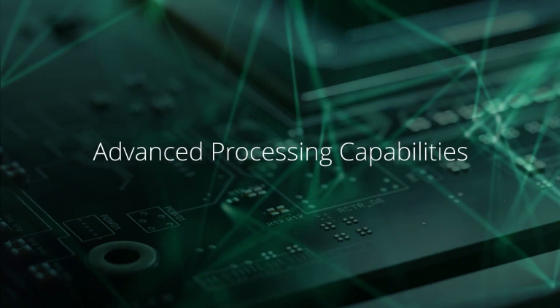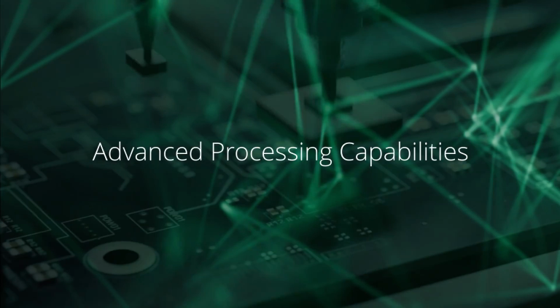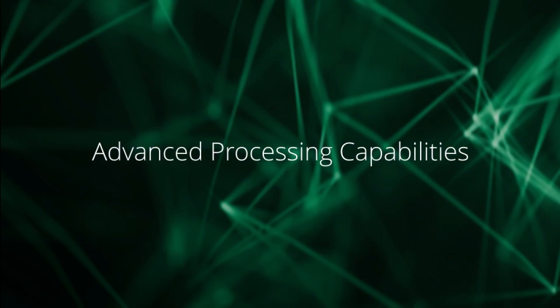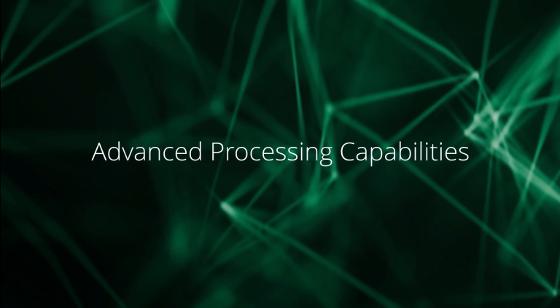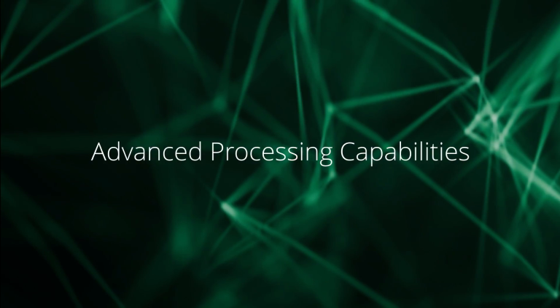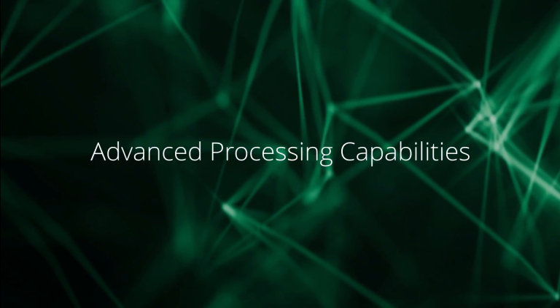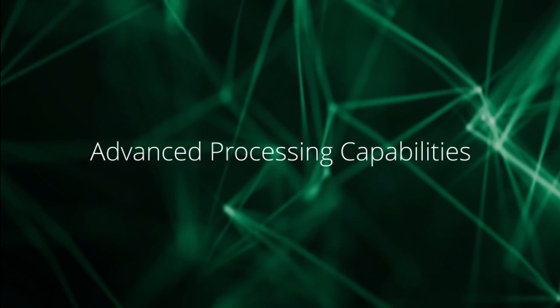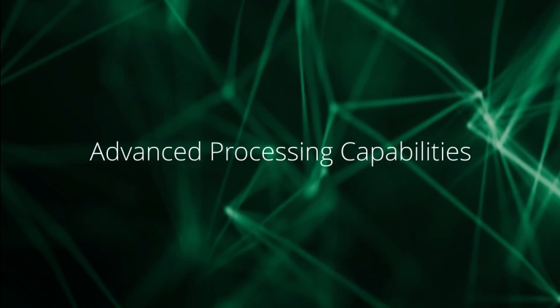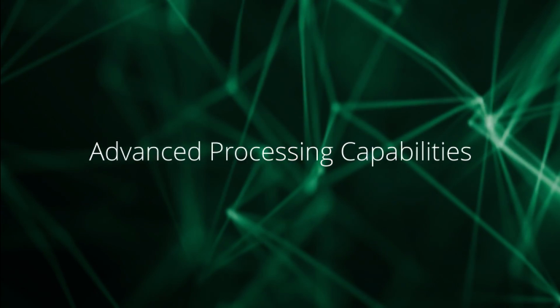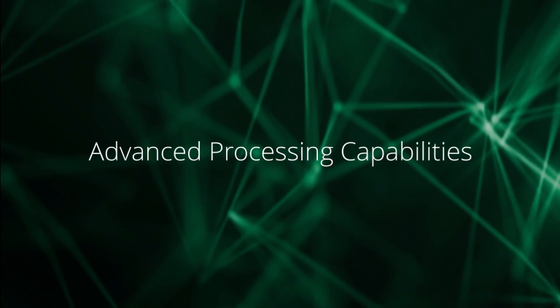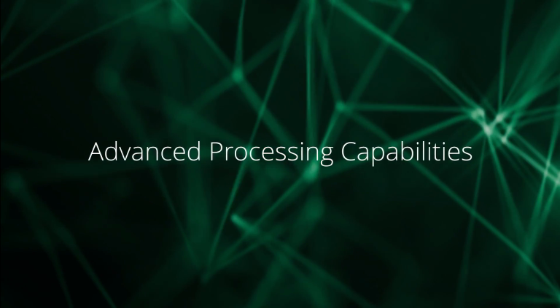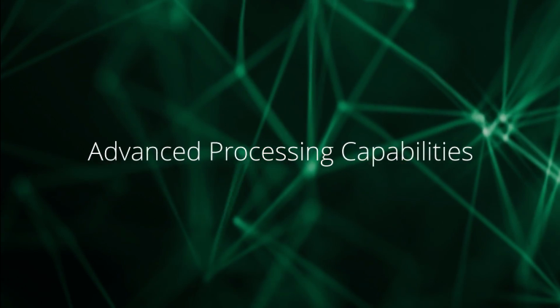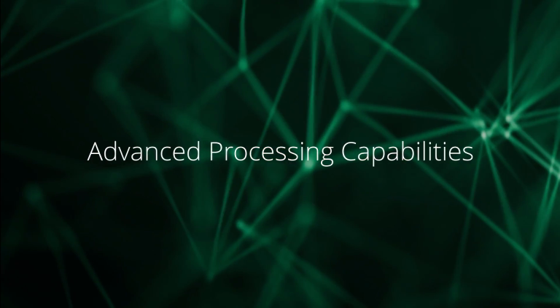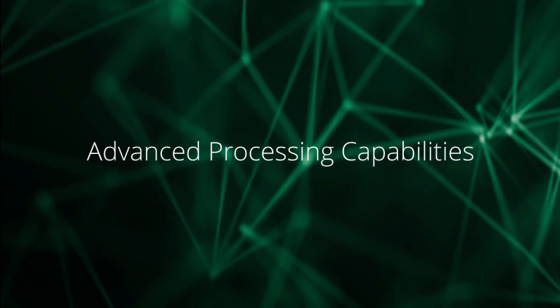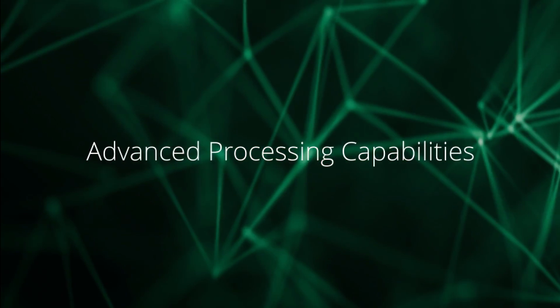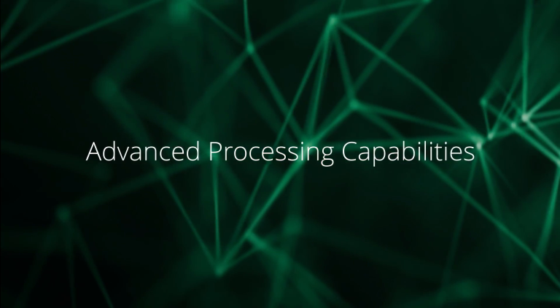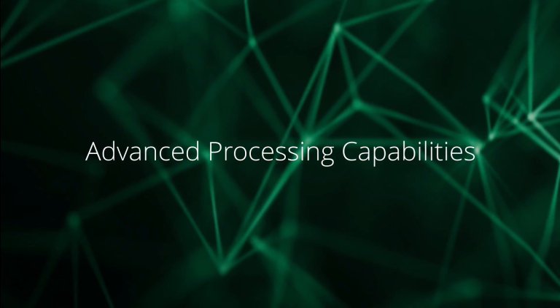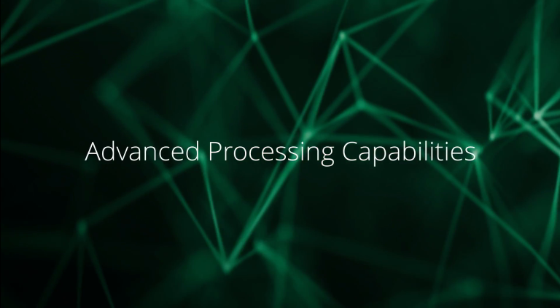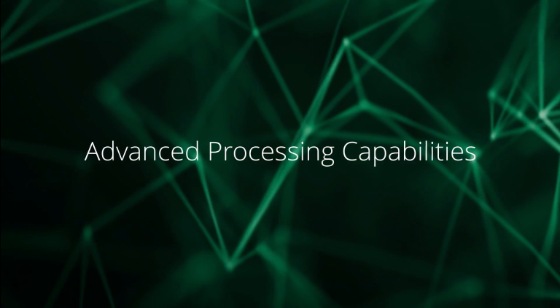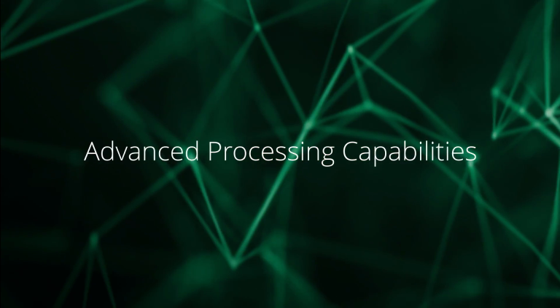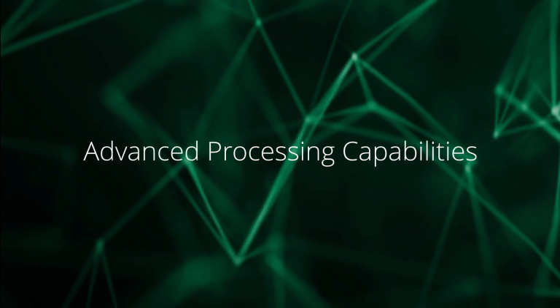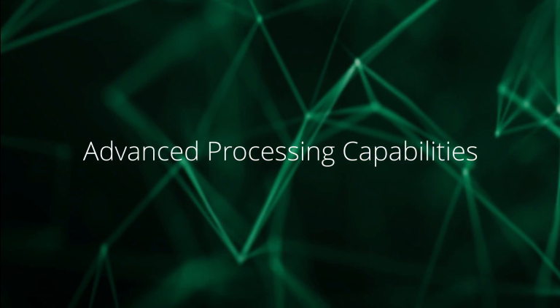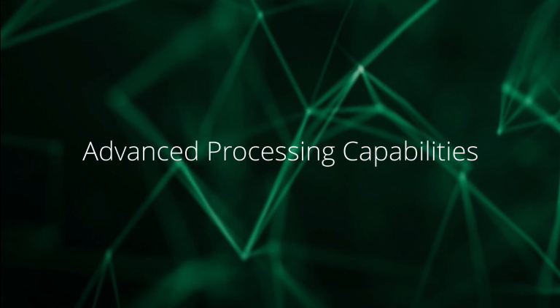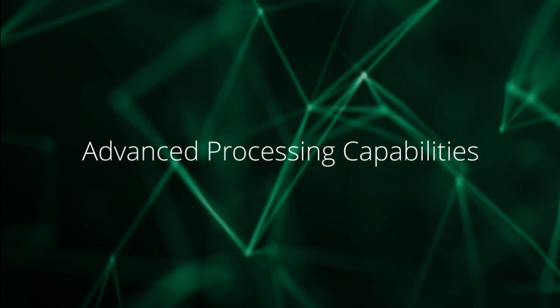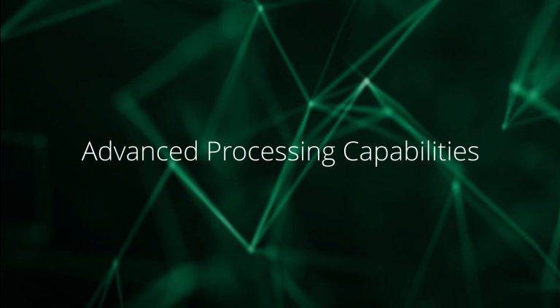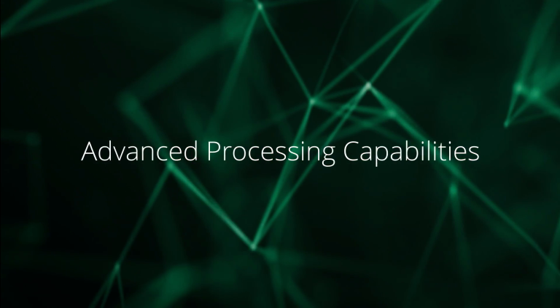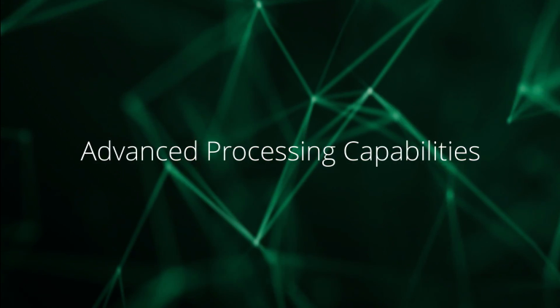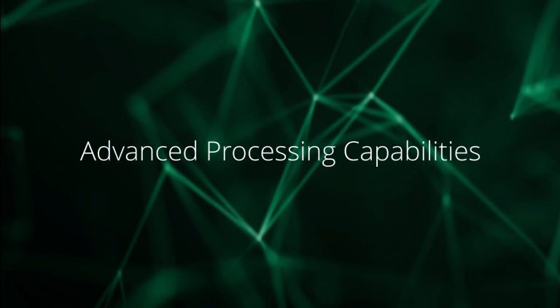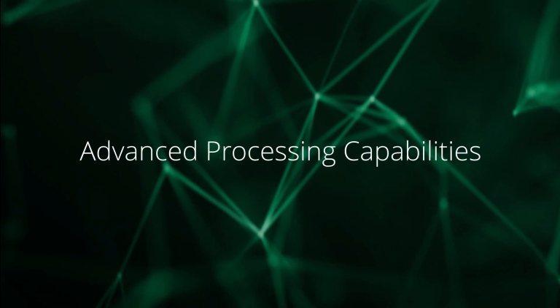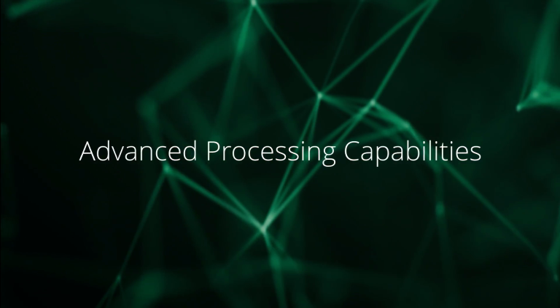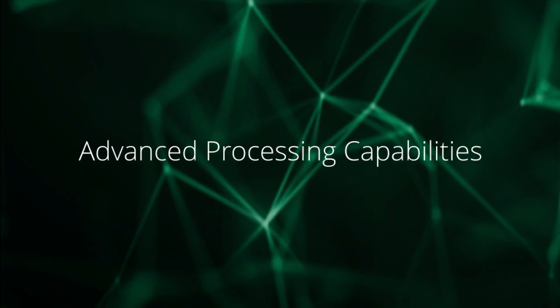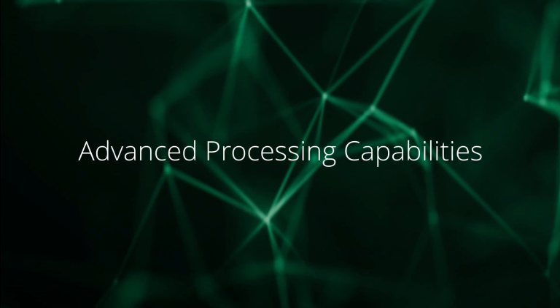Let's walk through the advanced capabilities Amcor brings to S-Connect wafer processing.